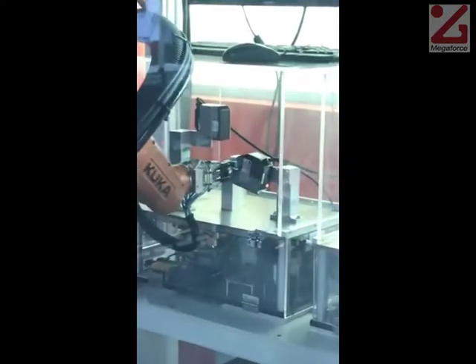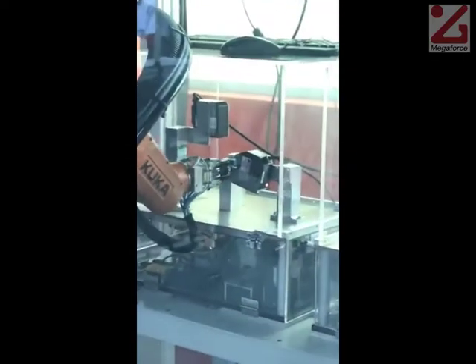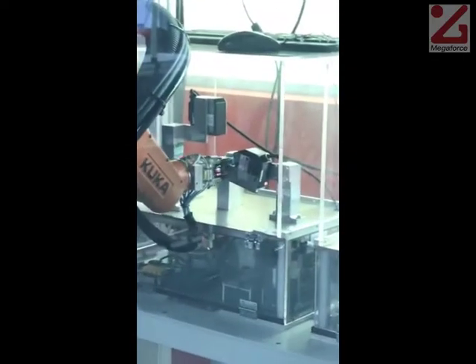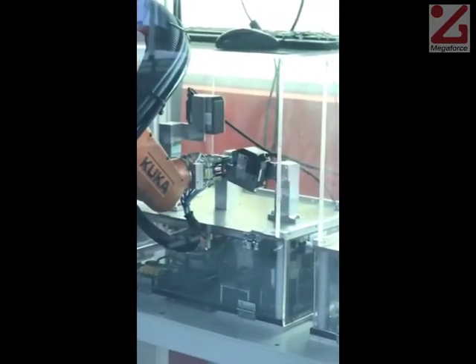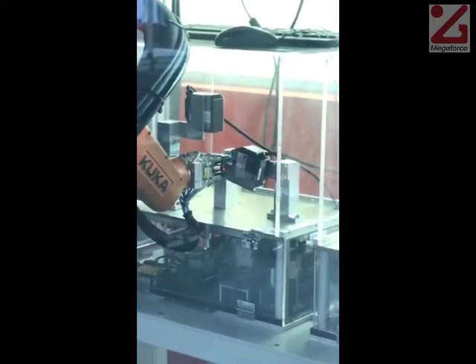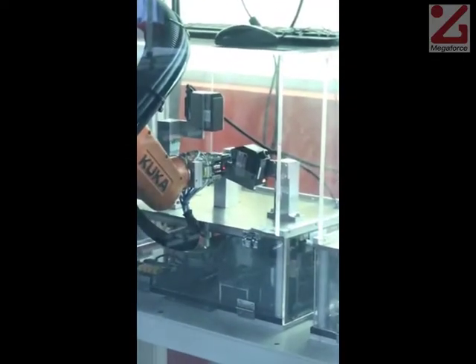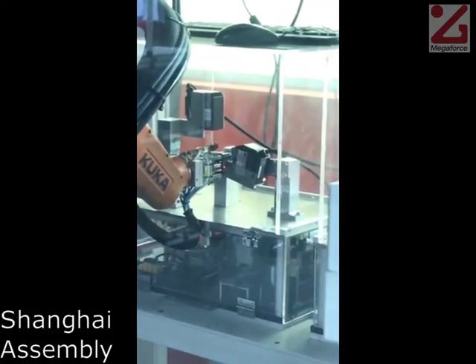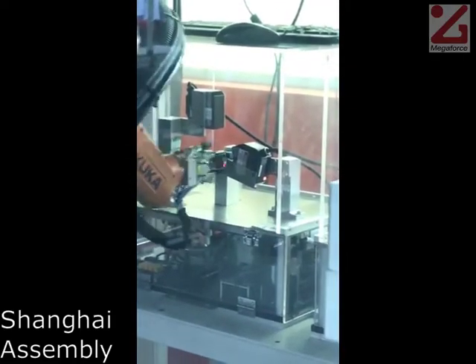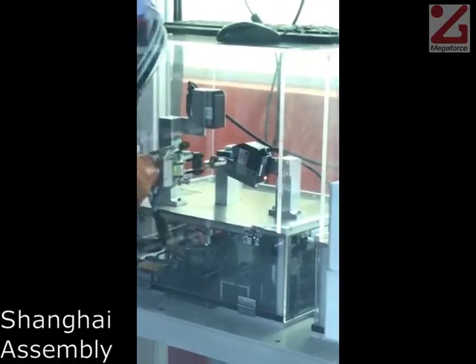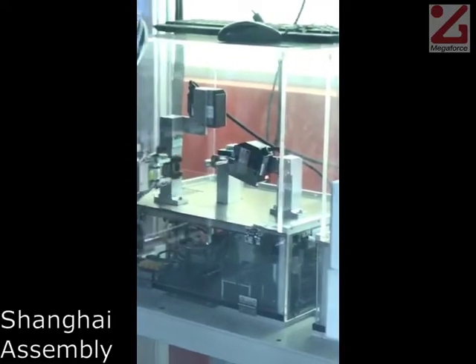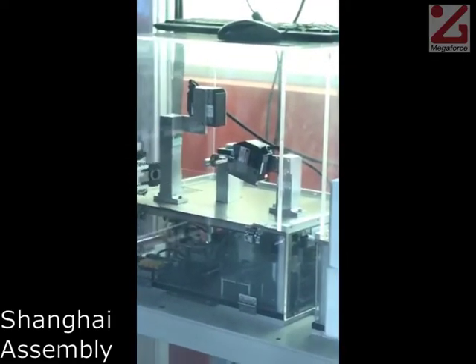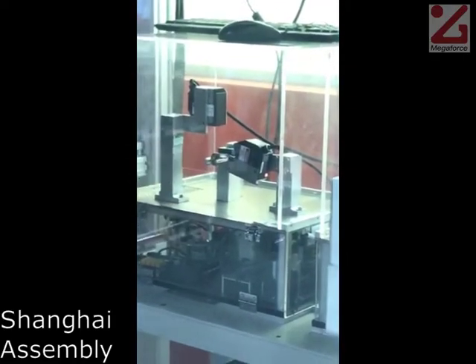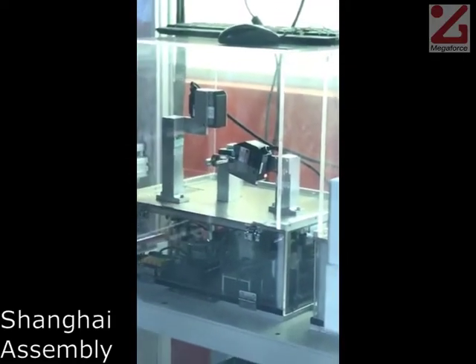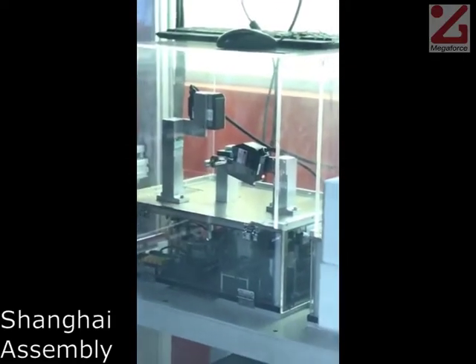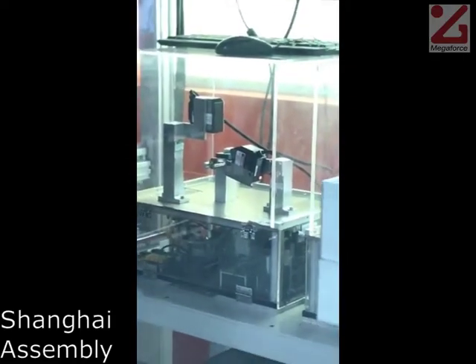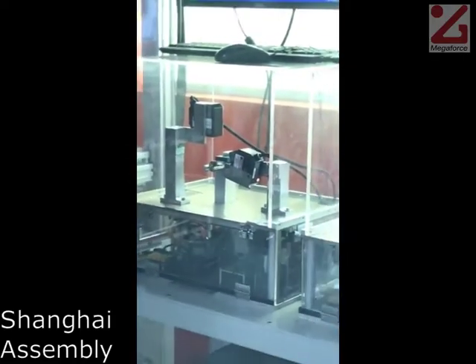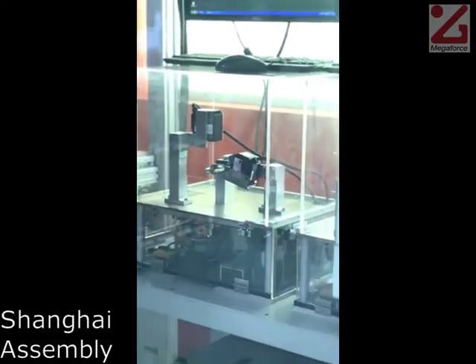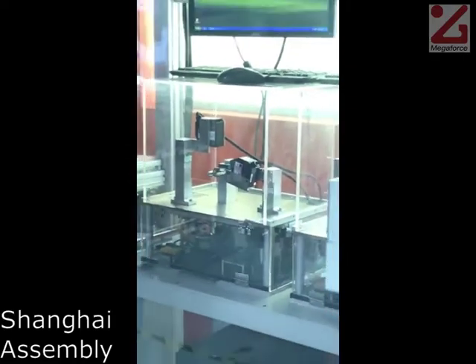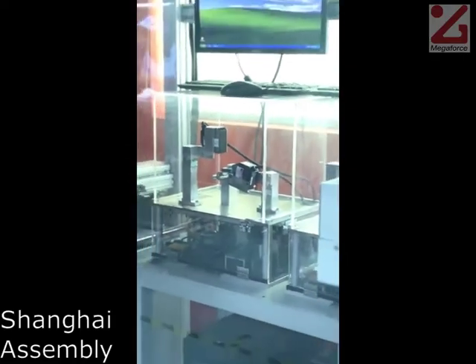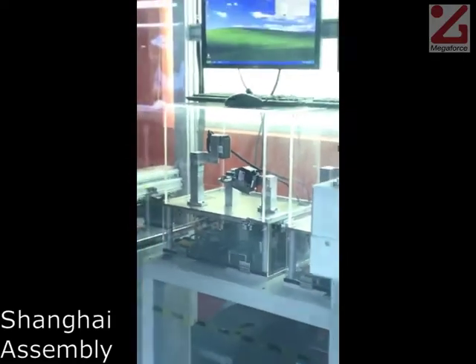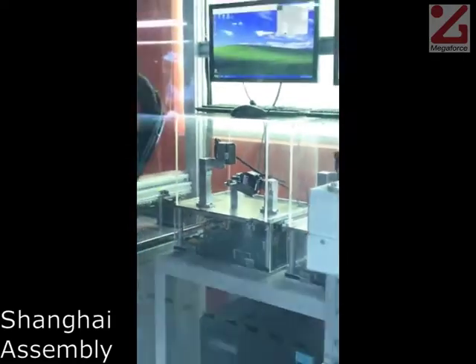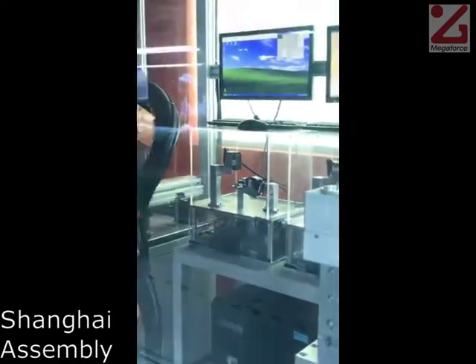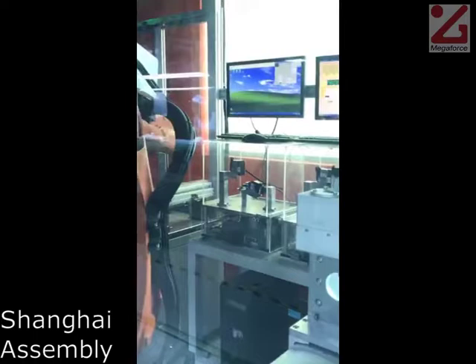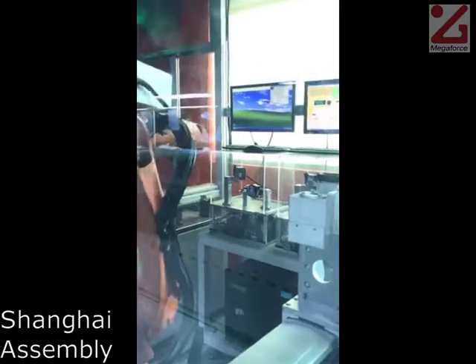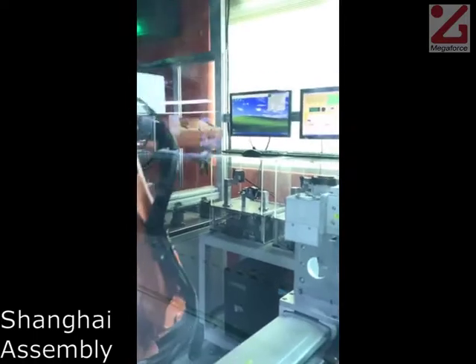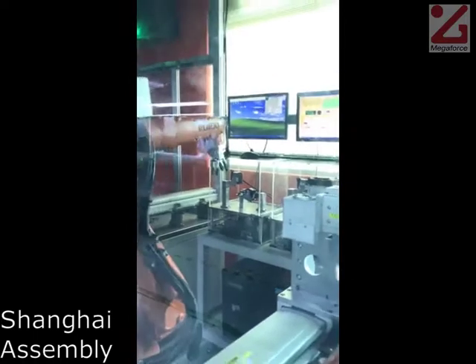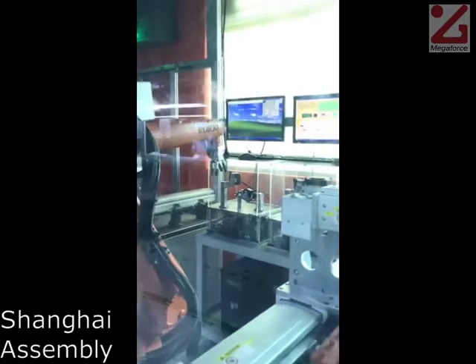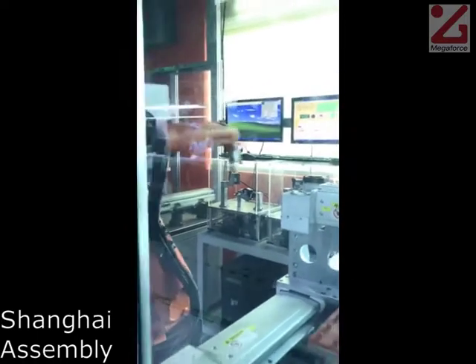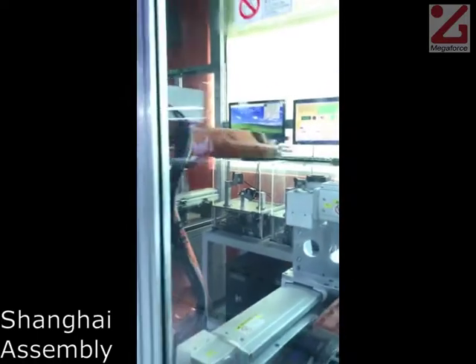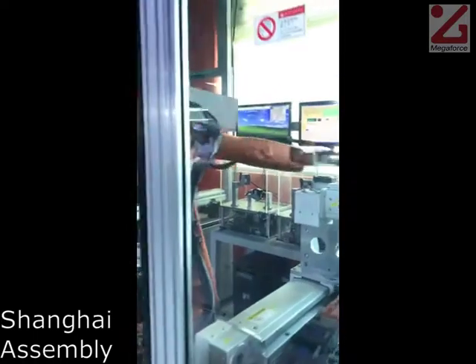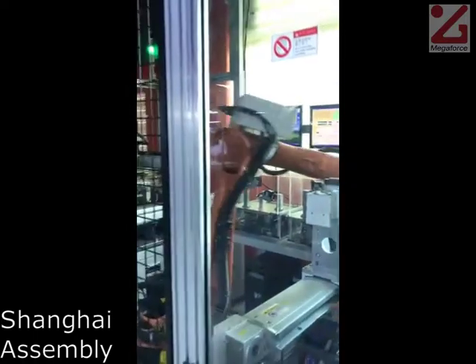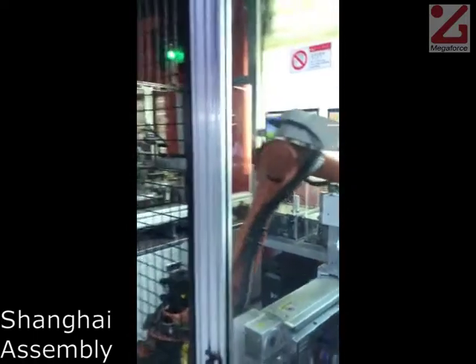At the Shanghai location, a team of workers and robots assembles and tests products.